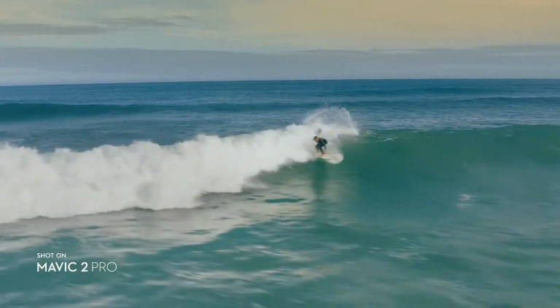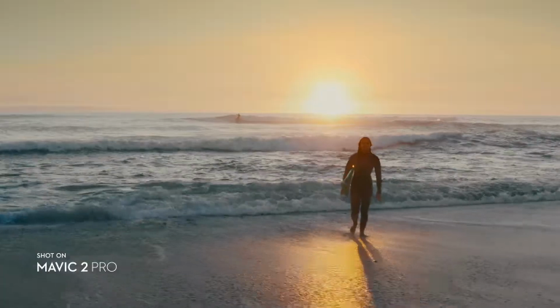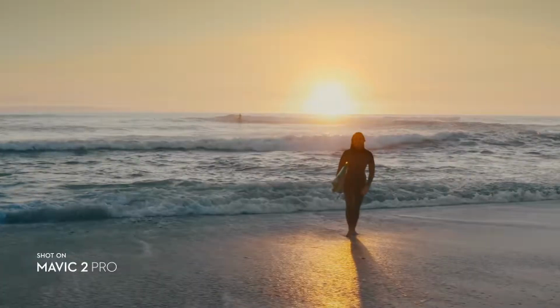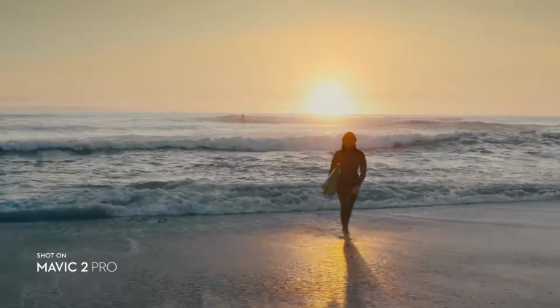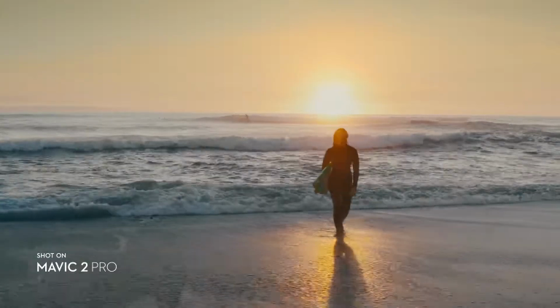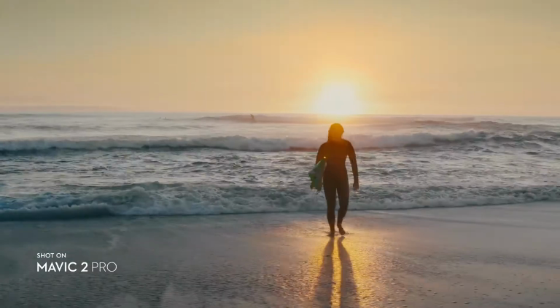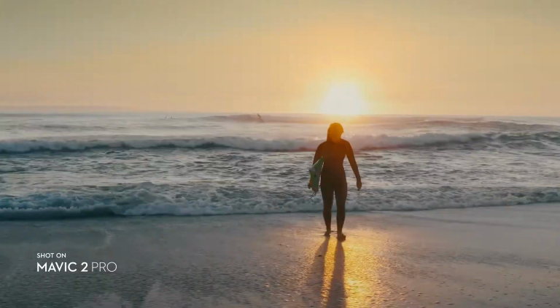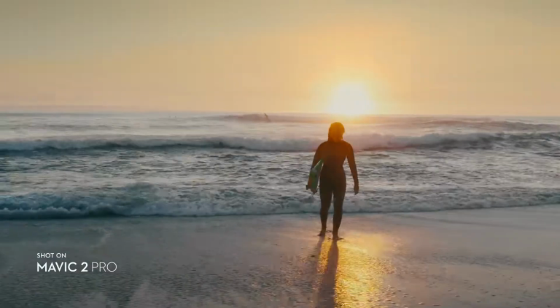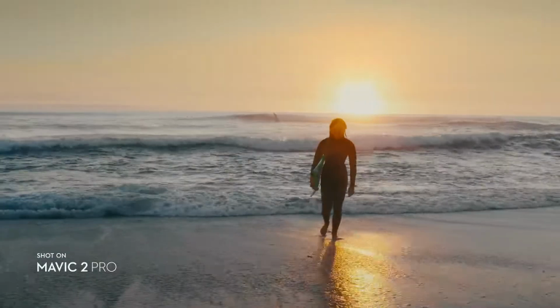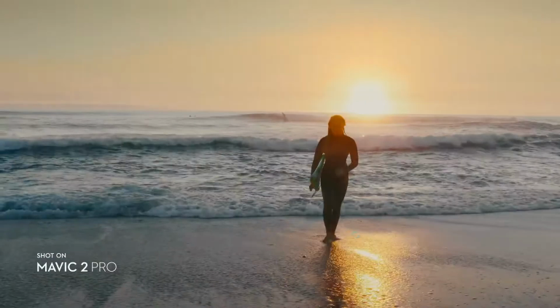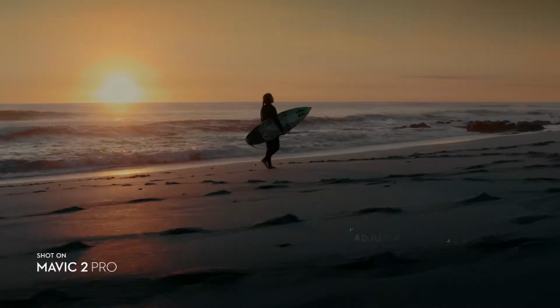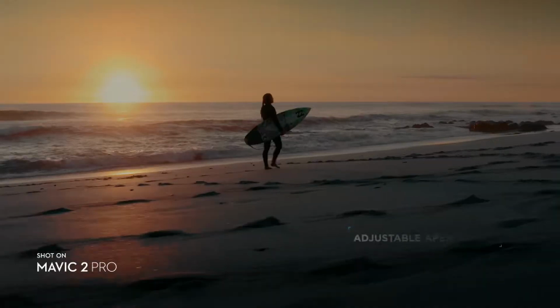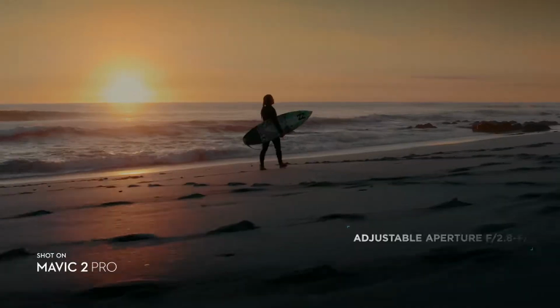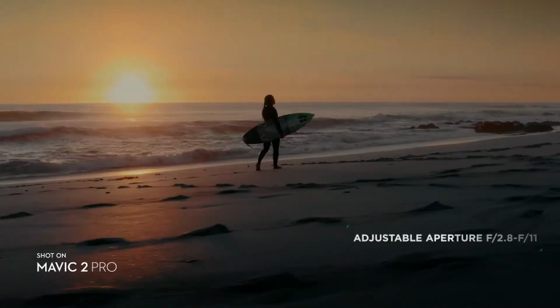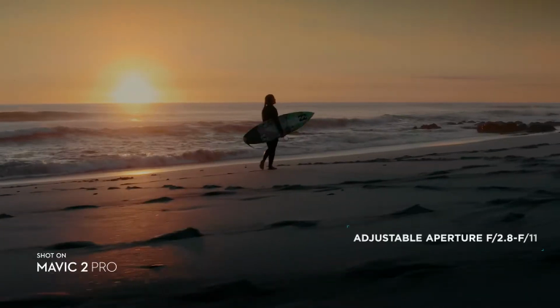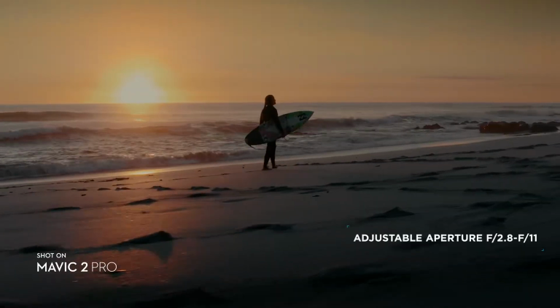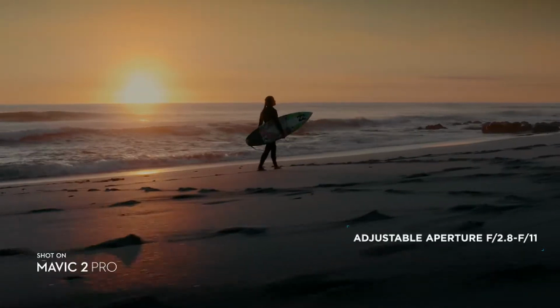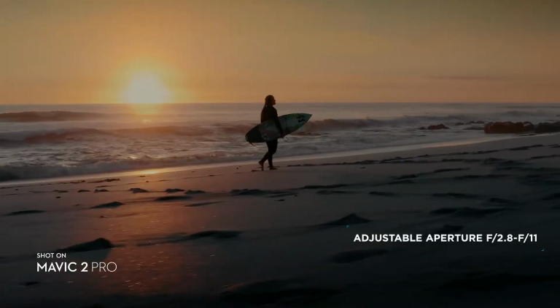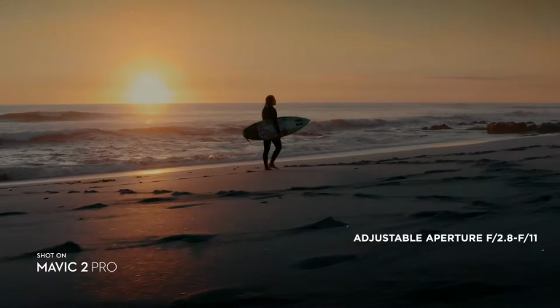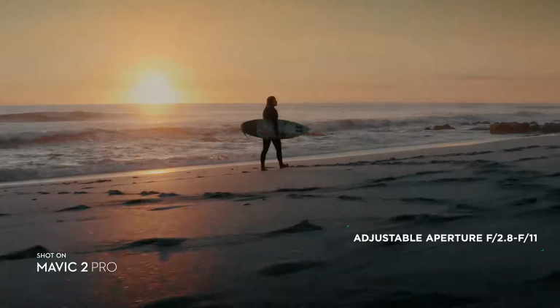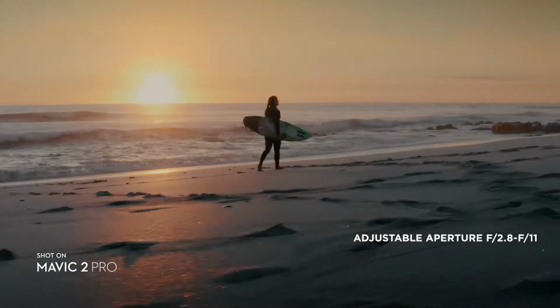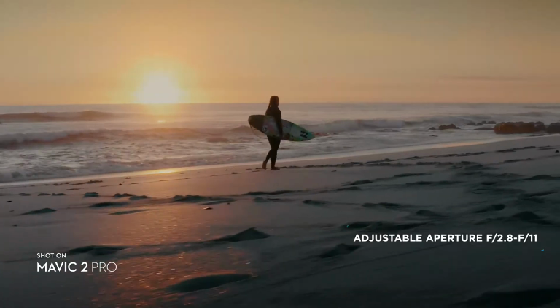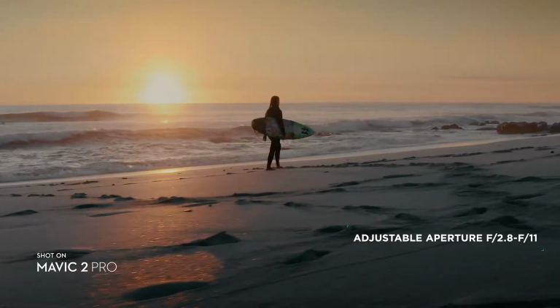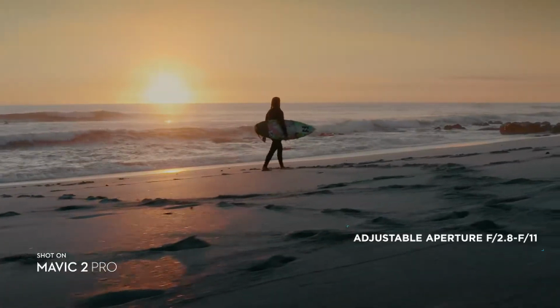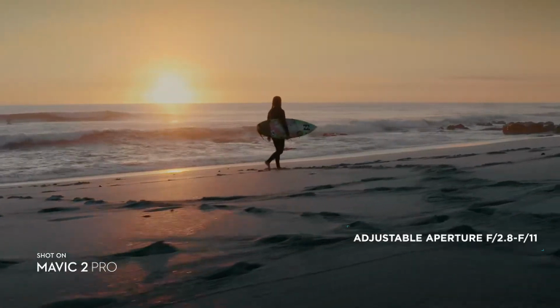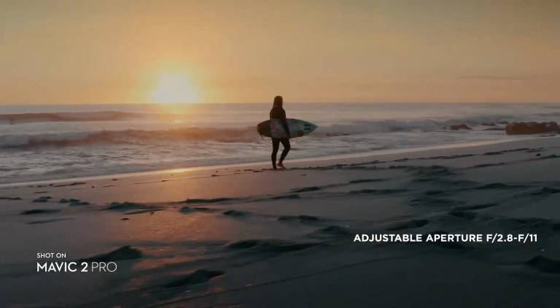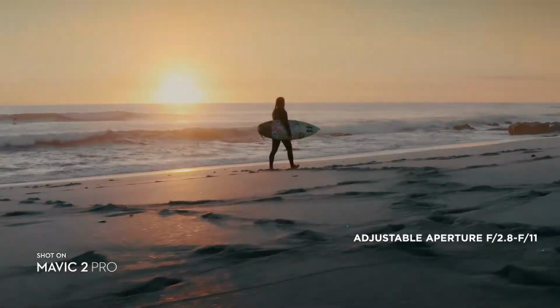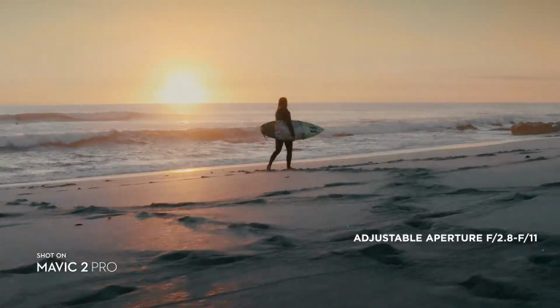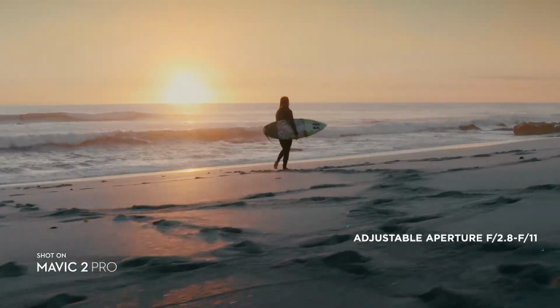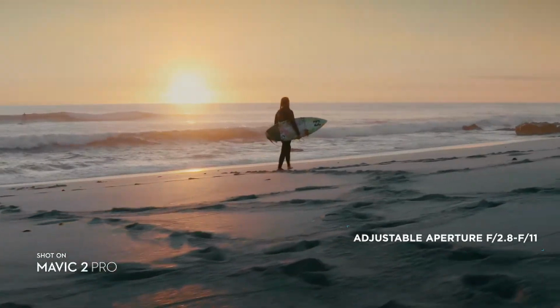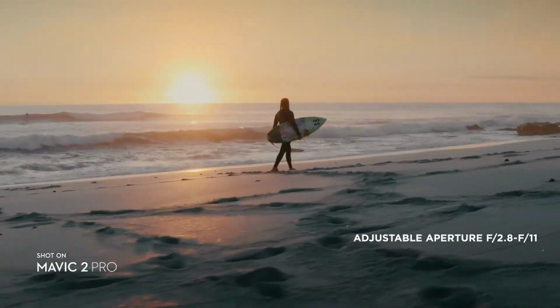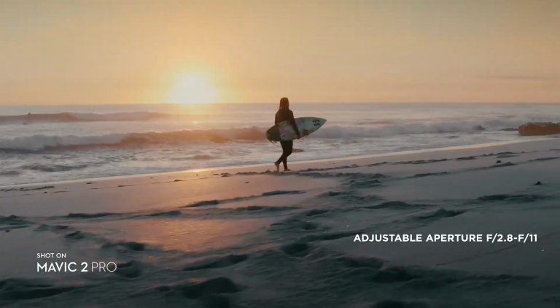It's getting dark now. I think we need to open up that aperture. More. Good.